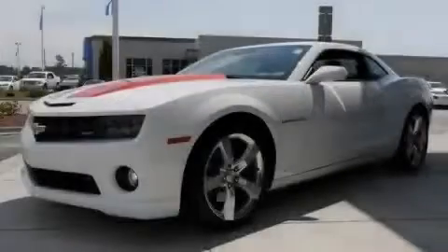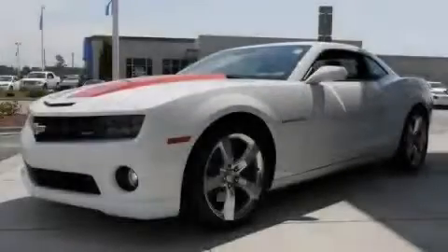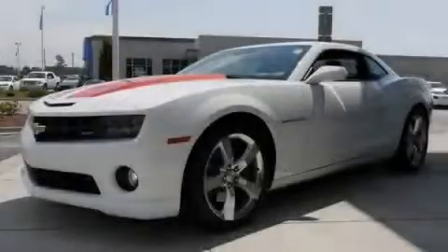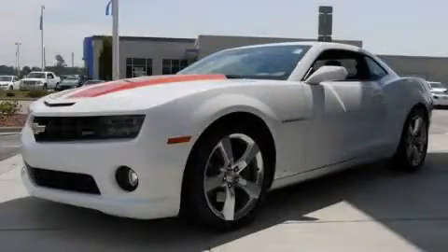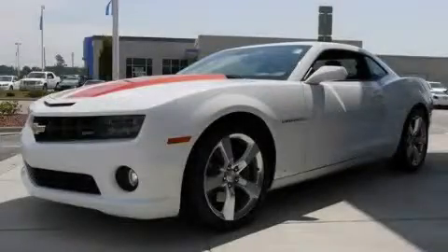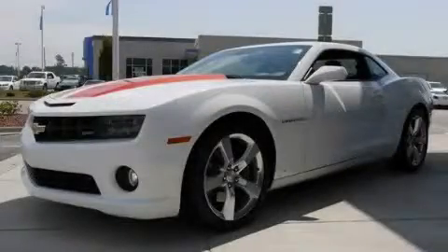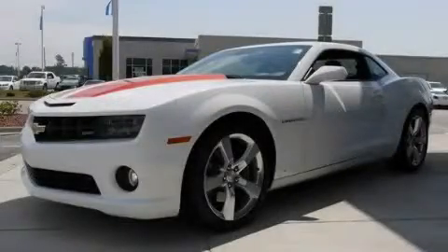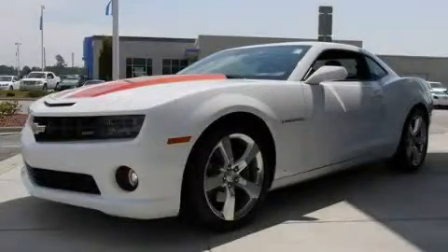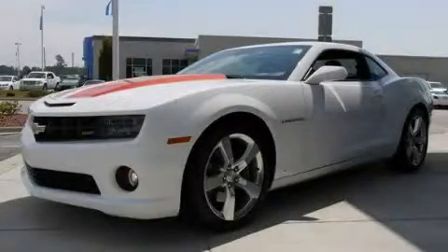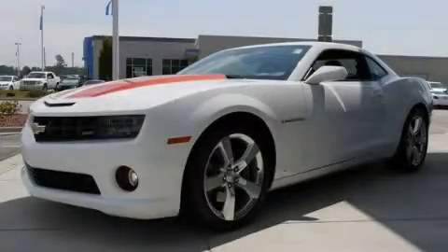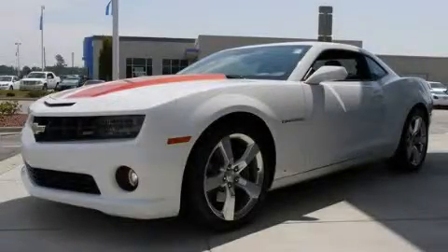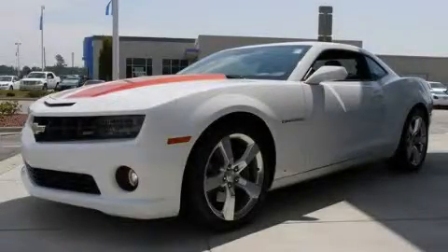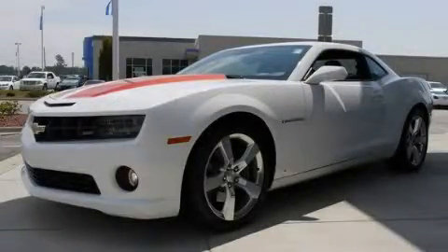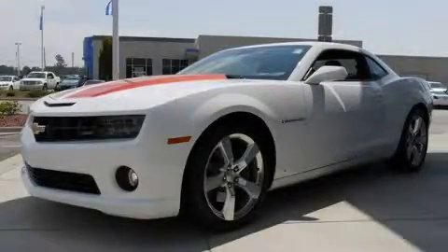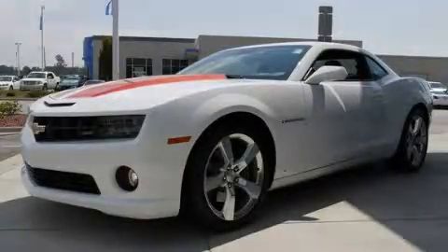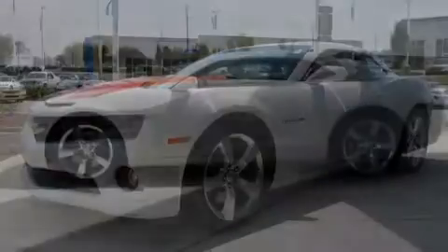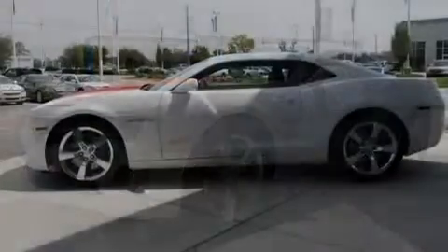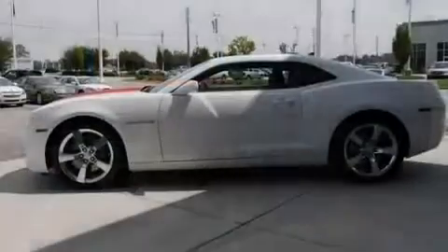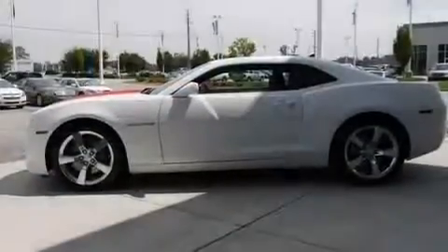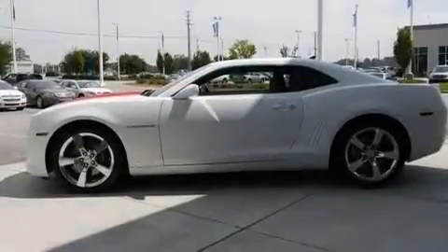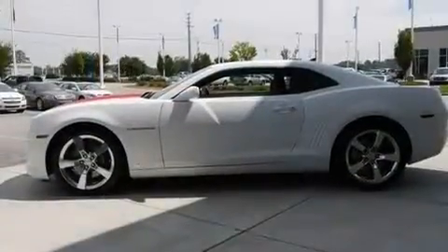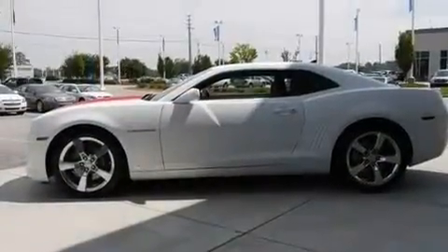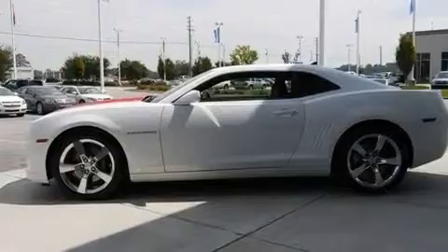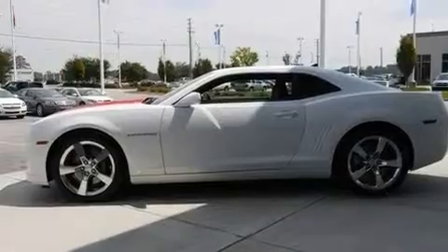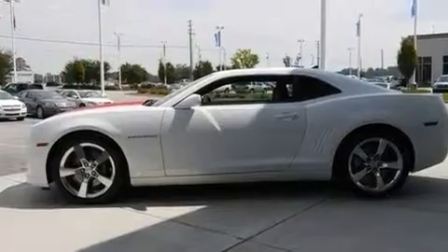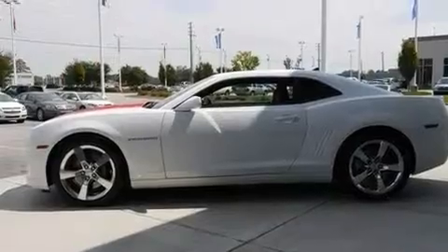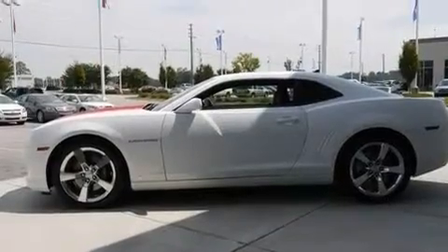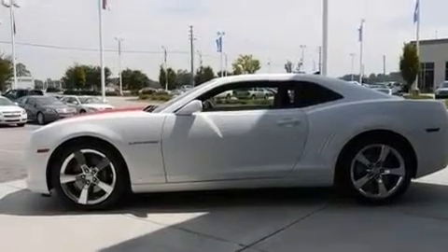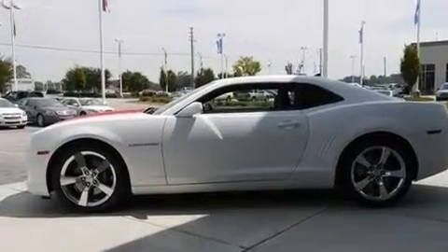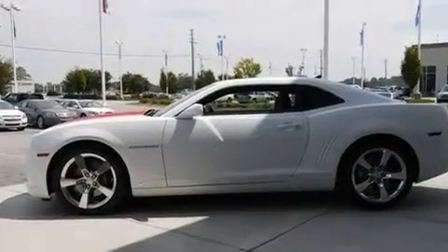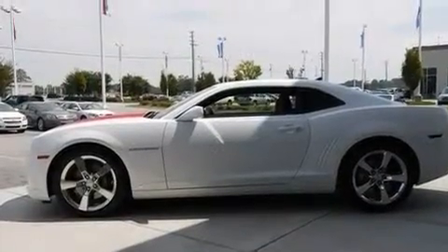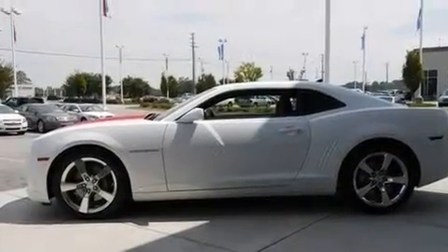This is a certified pre-owned 2010 Chevrolet Camaro, proving that life is a journey and not a destination.